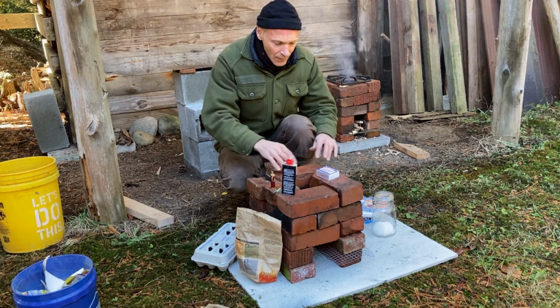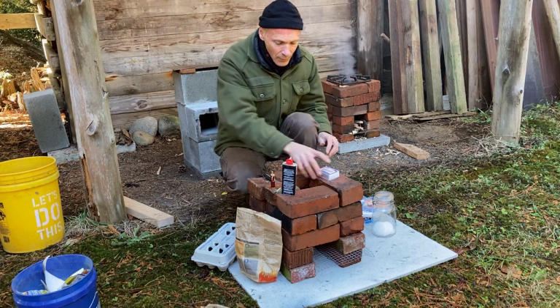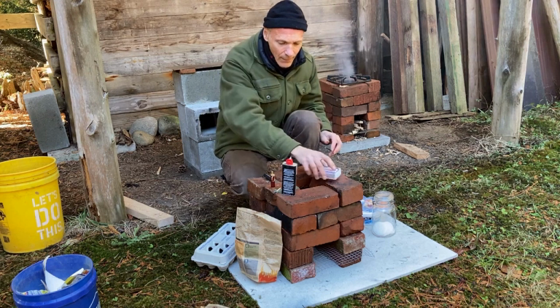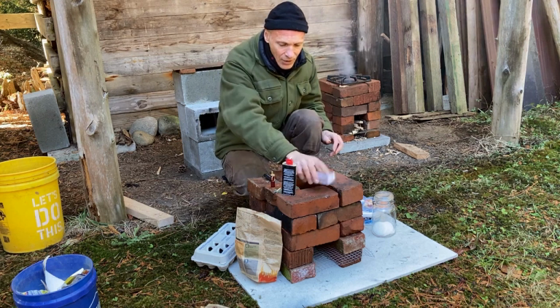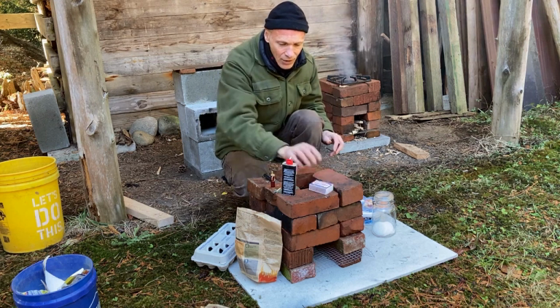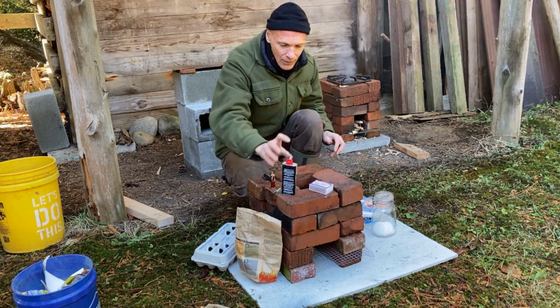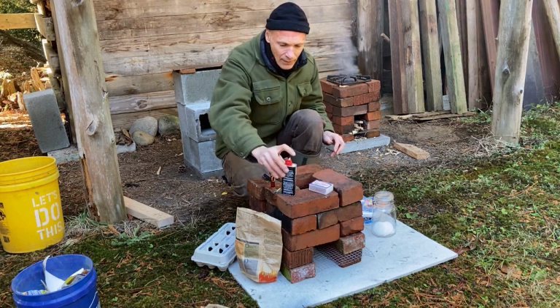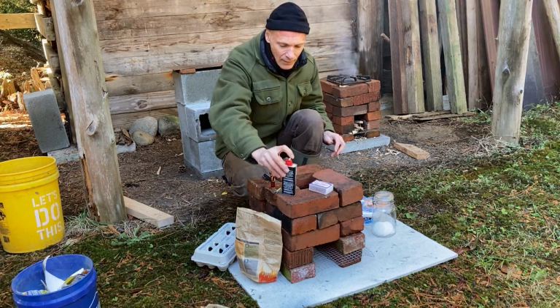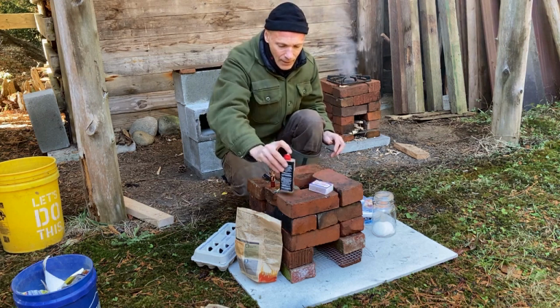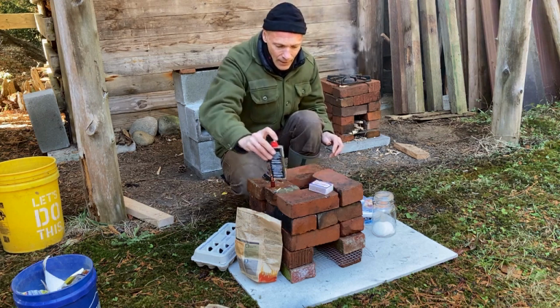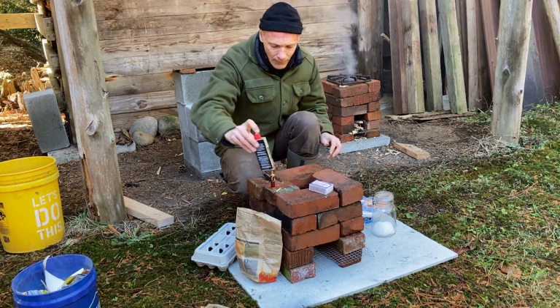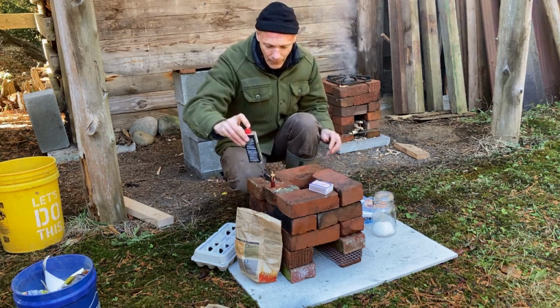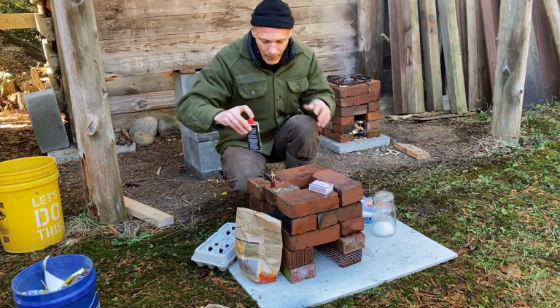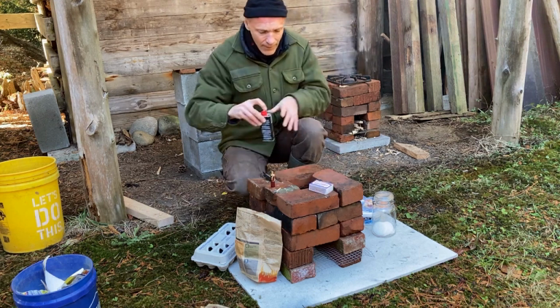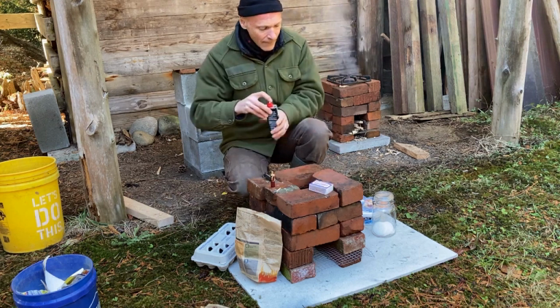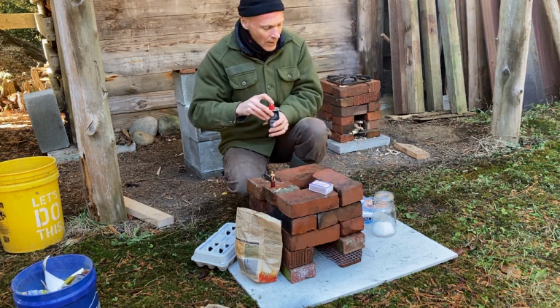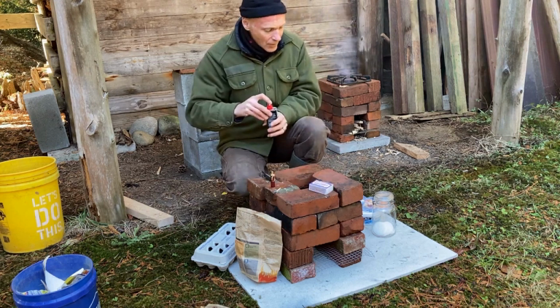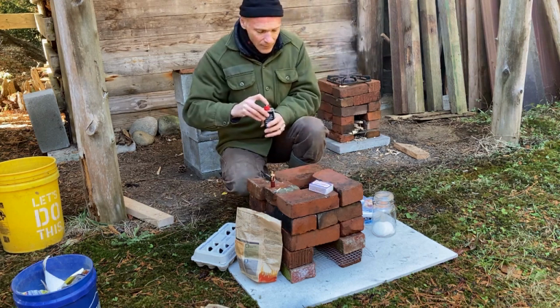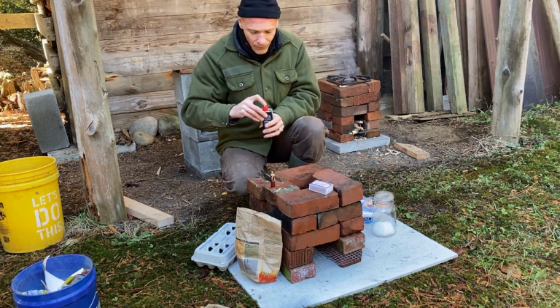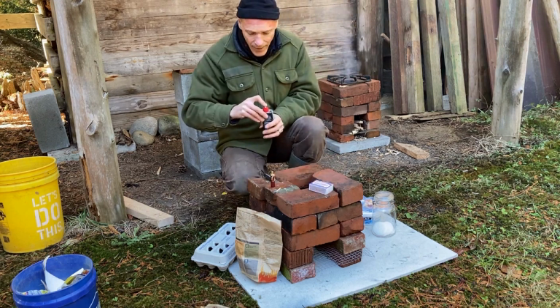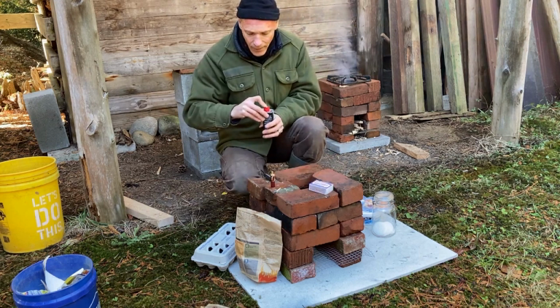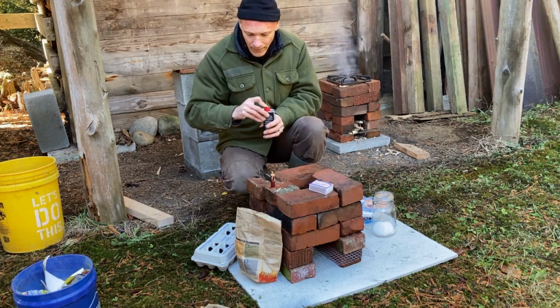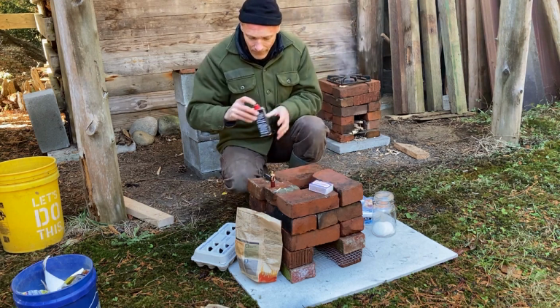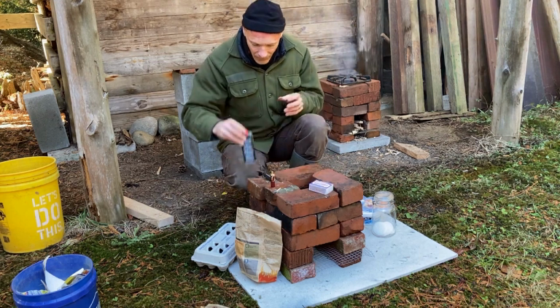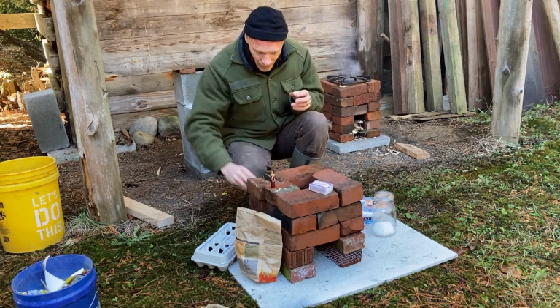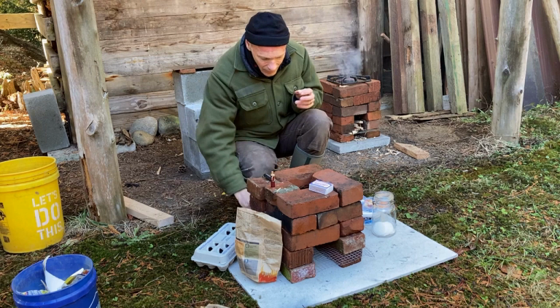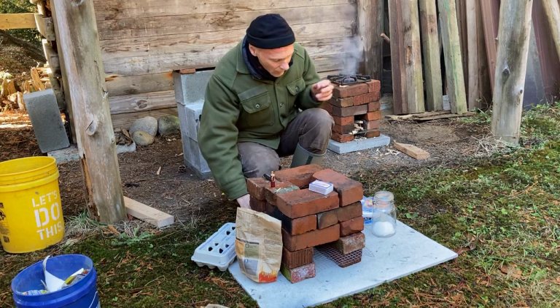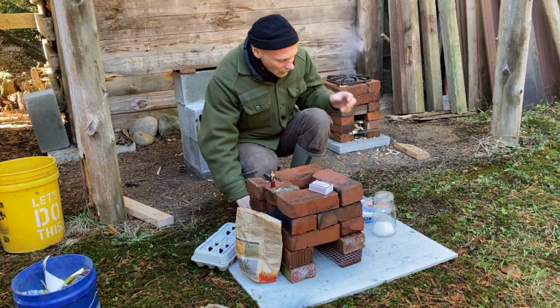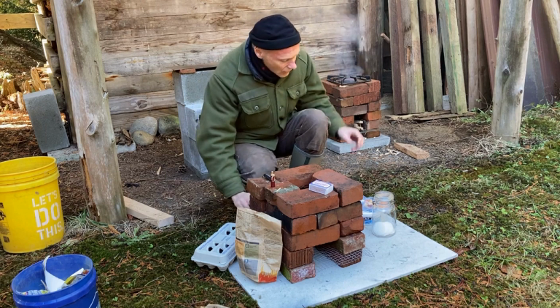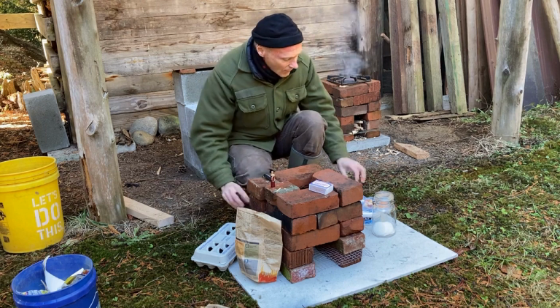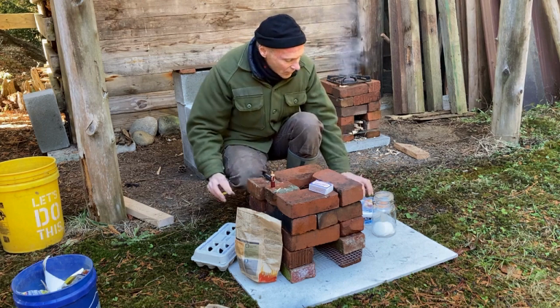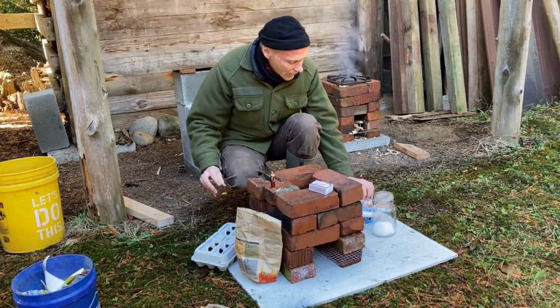So we've got matches. We have other types of fire starting, and you can use those matches.